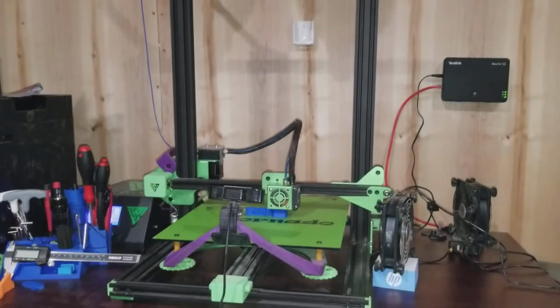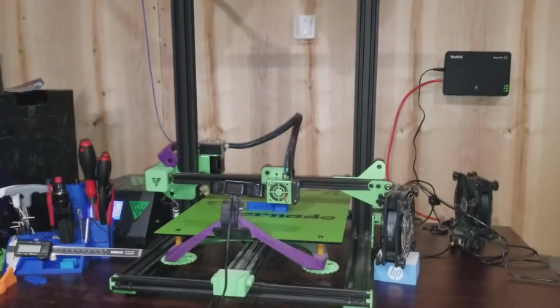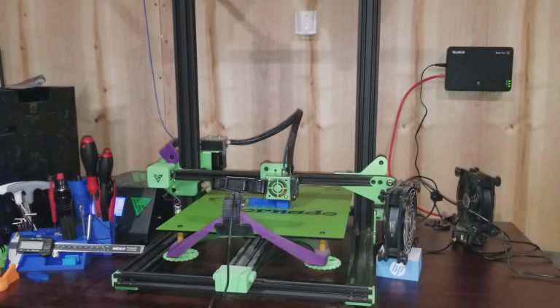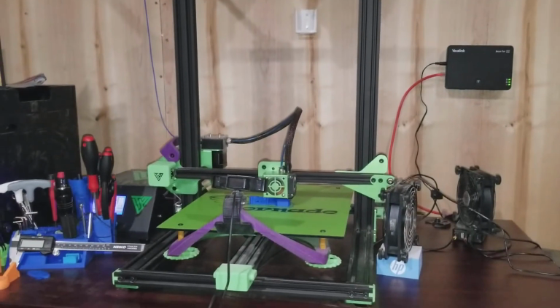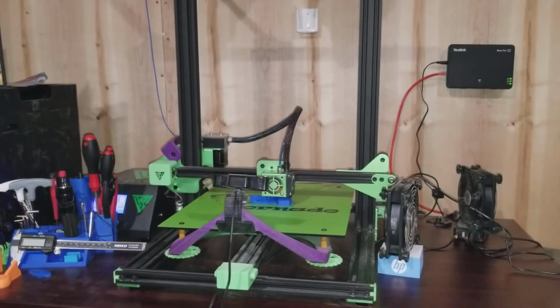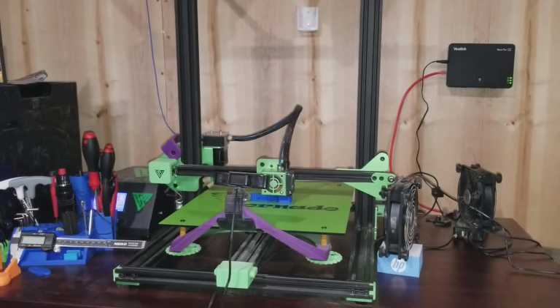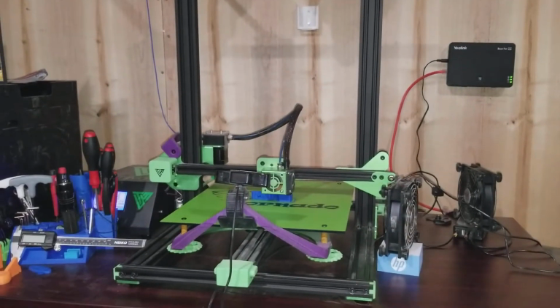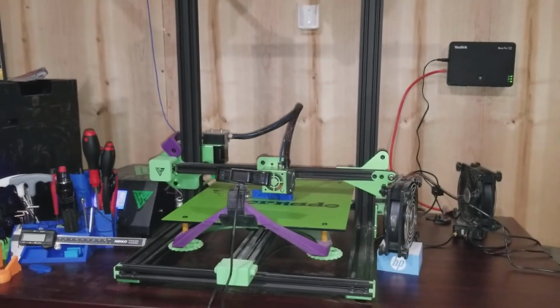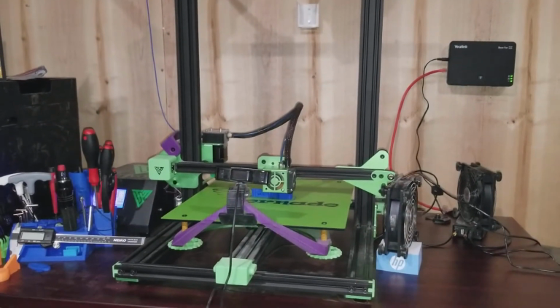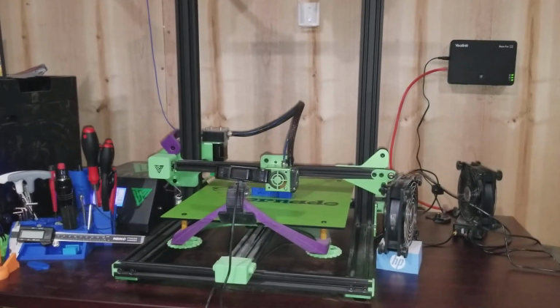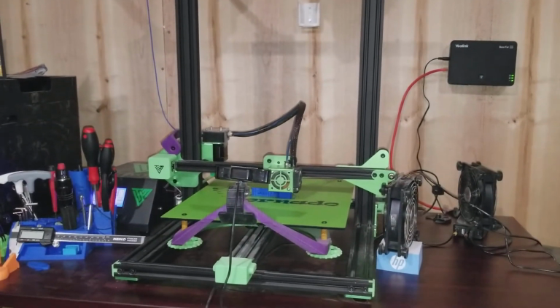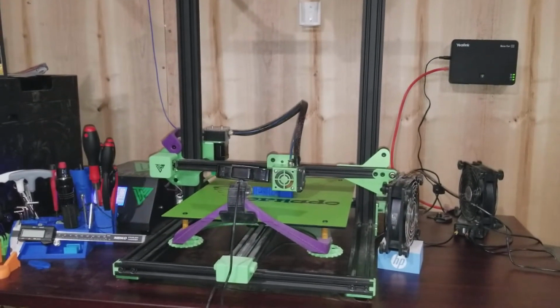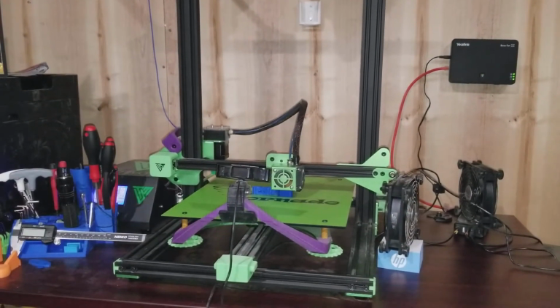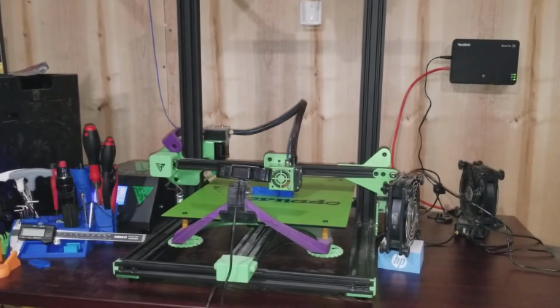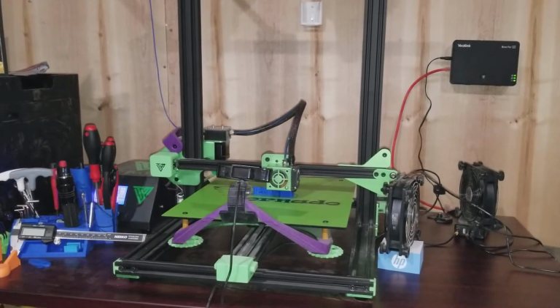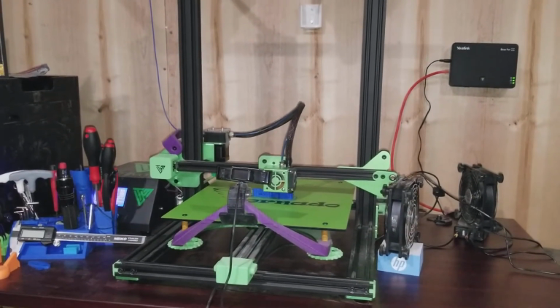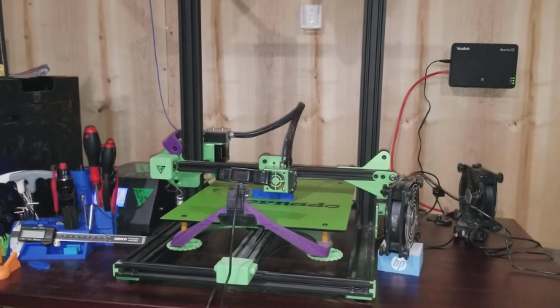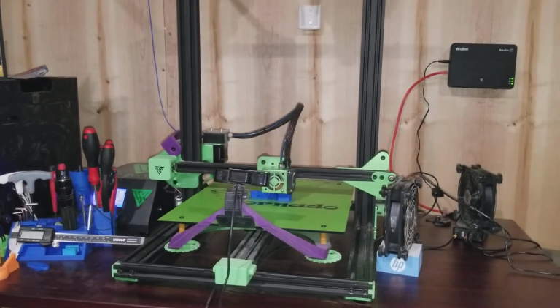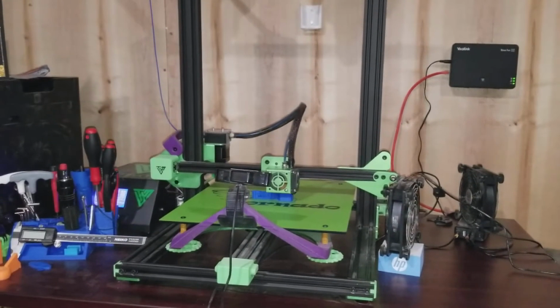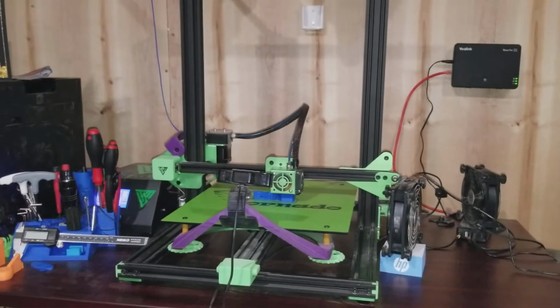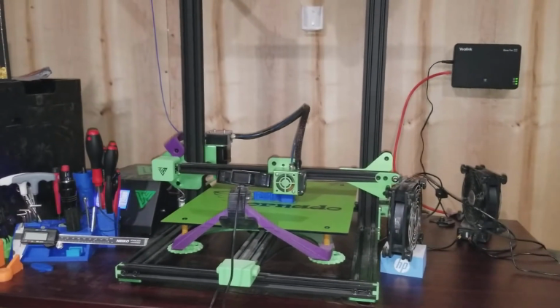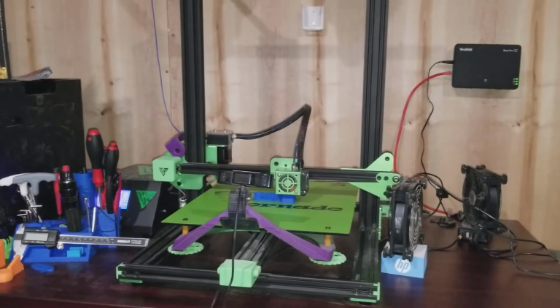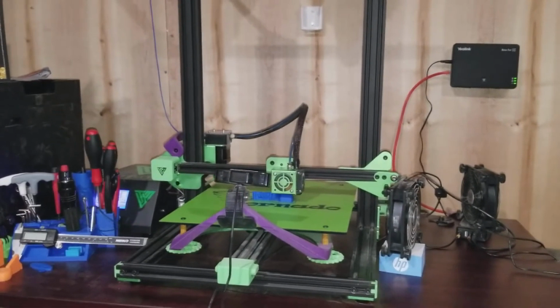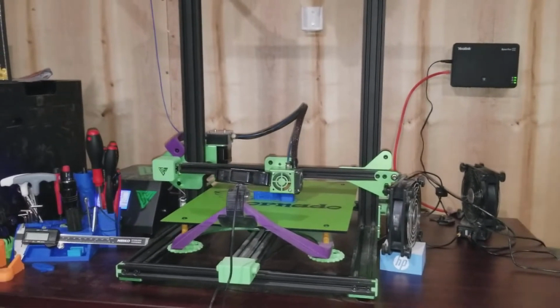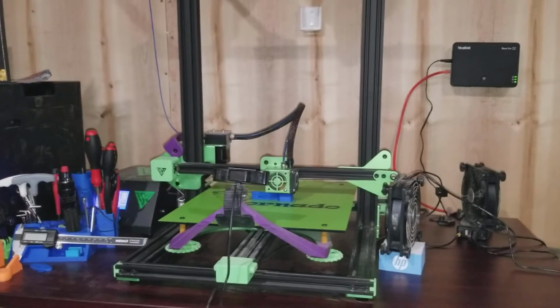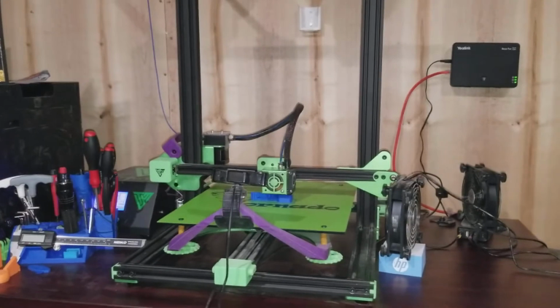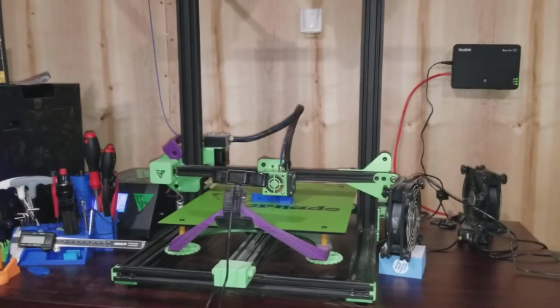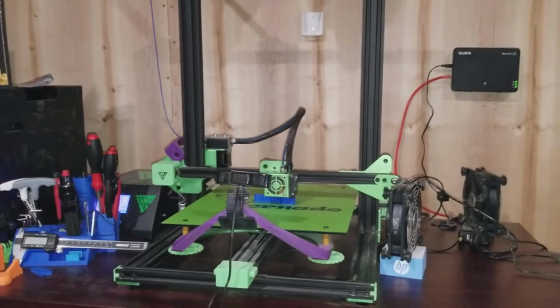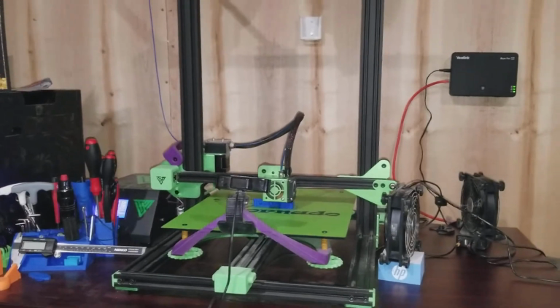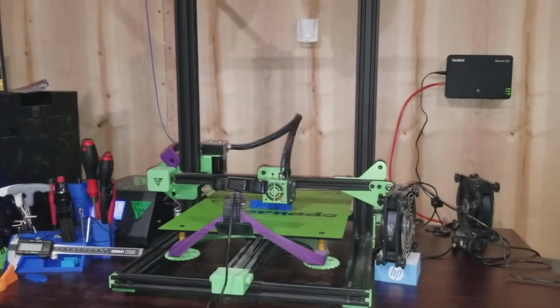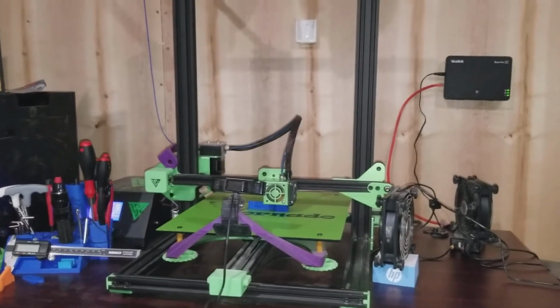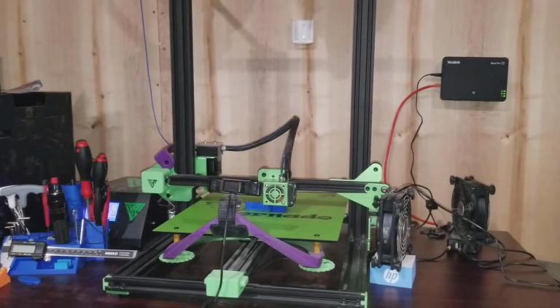Good evening YouTube. How you doing? It's time for an update on the TiVo Tornado. It's week three.